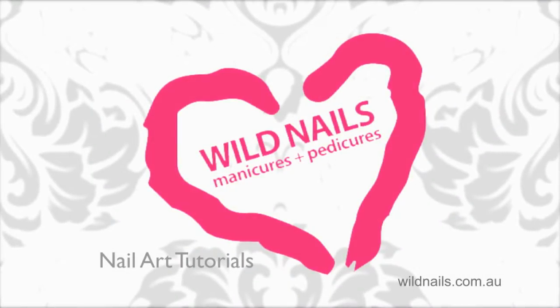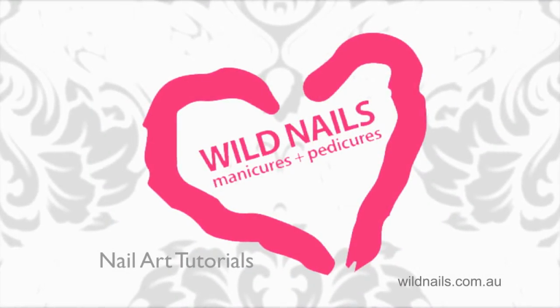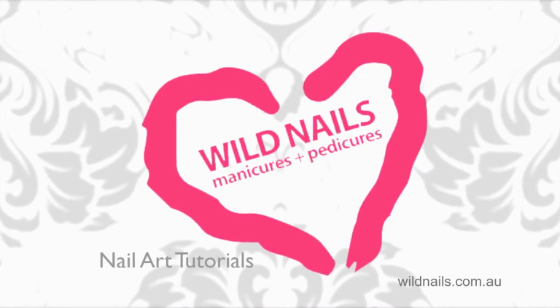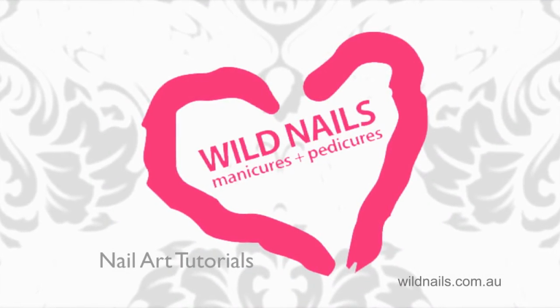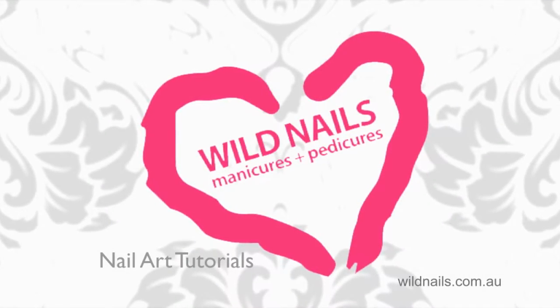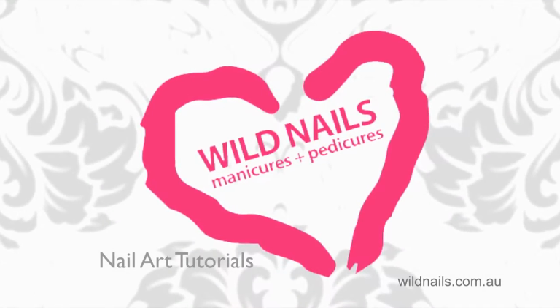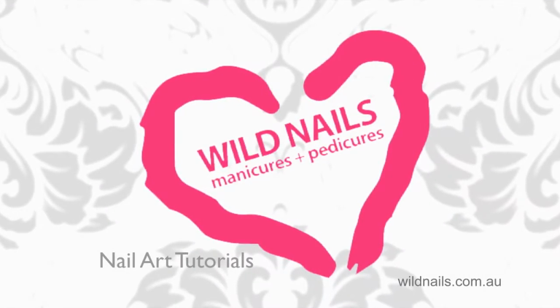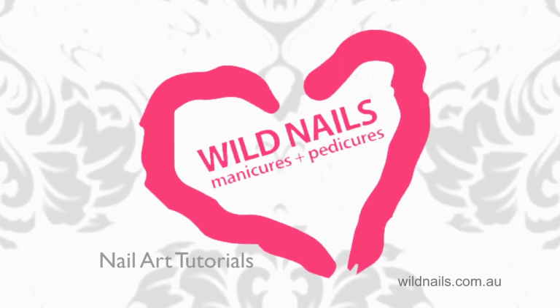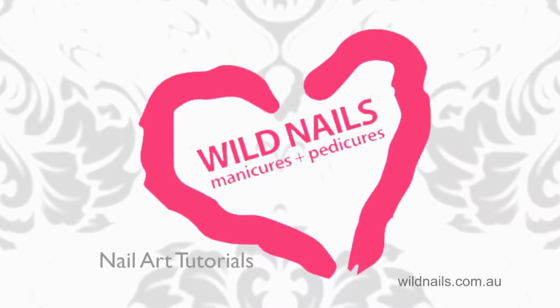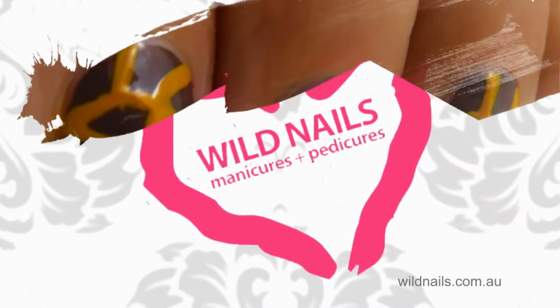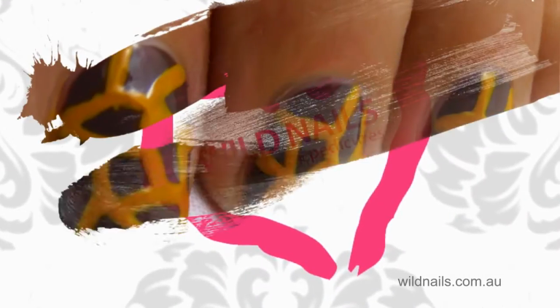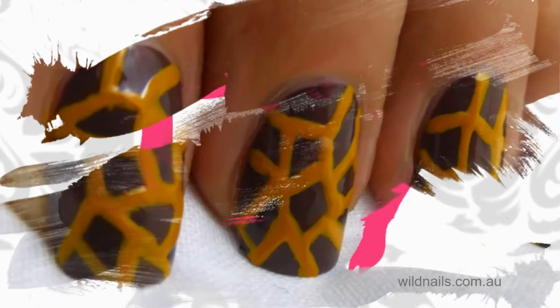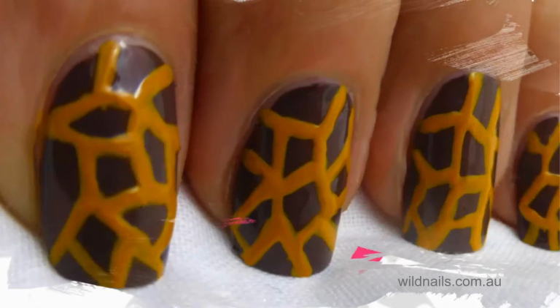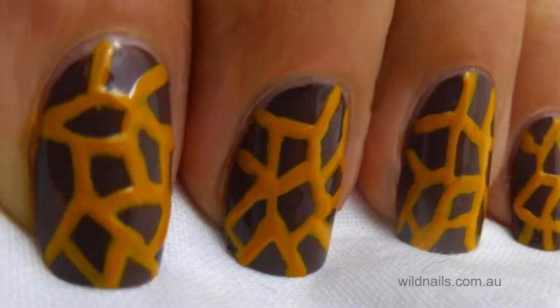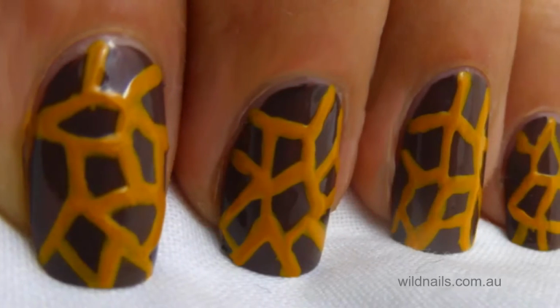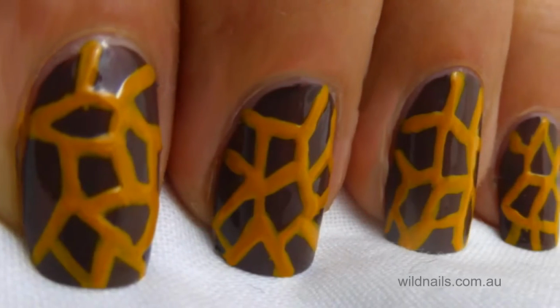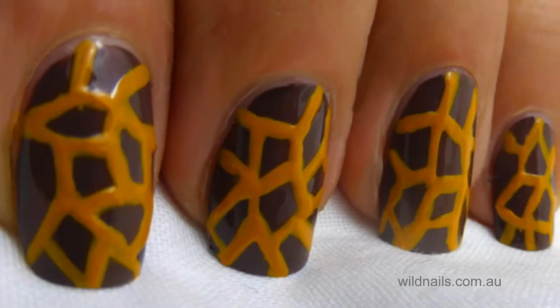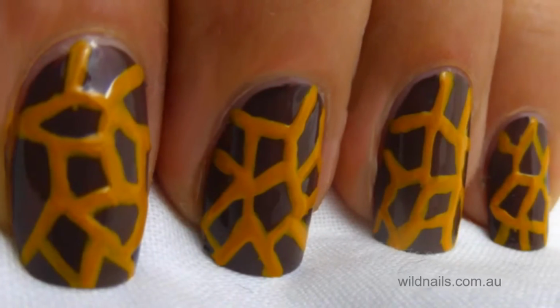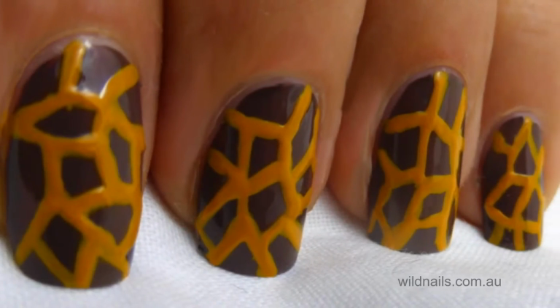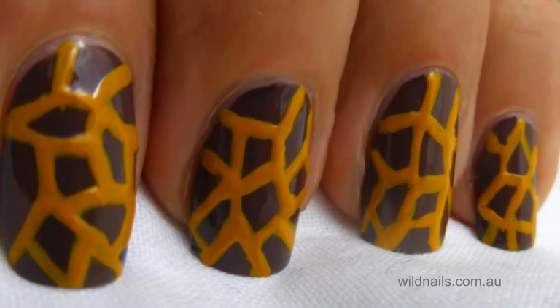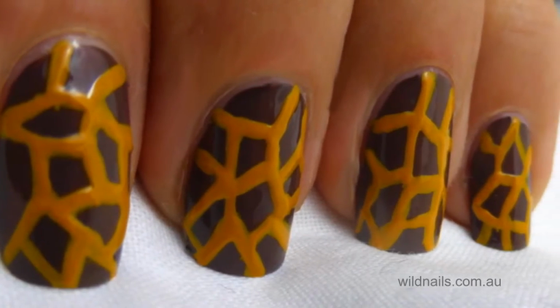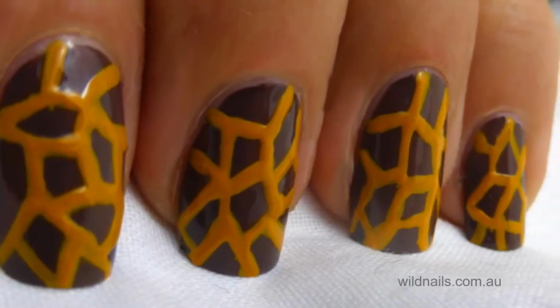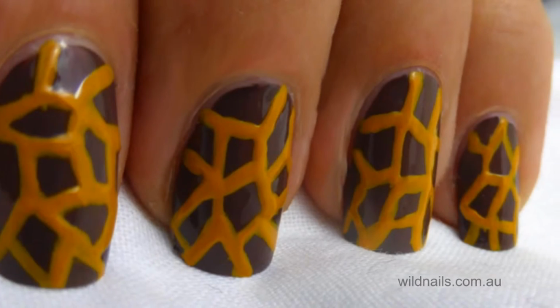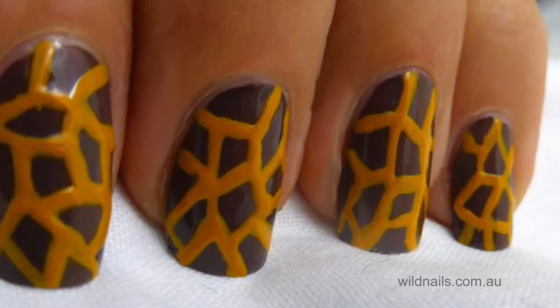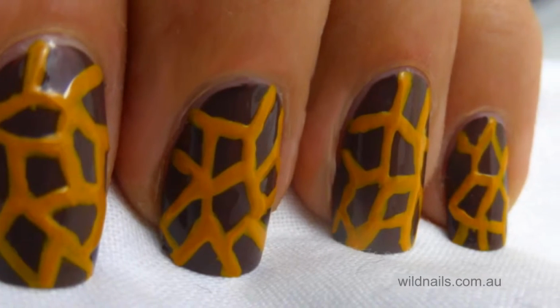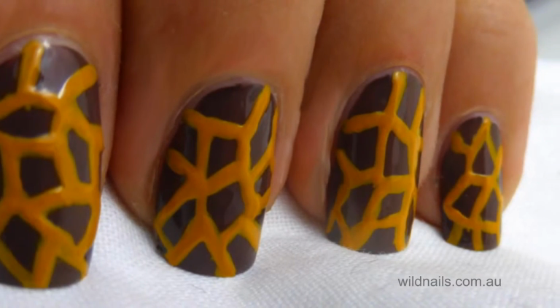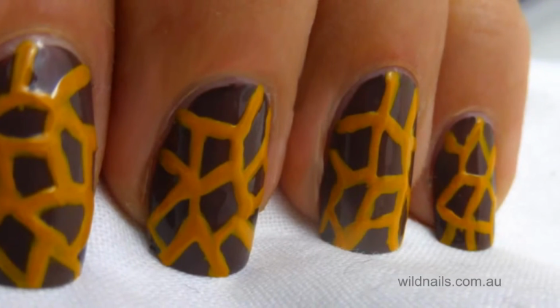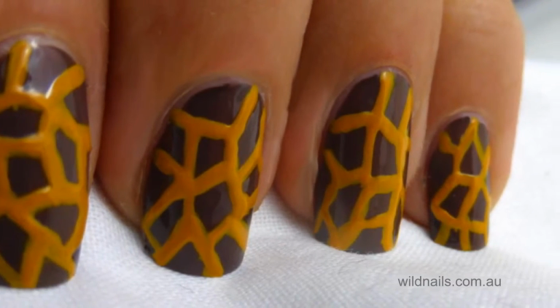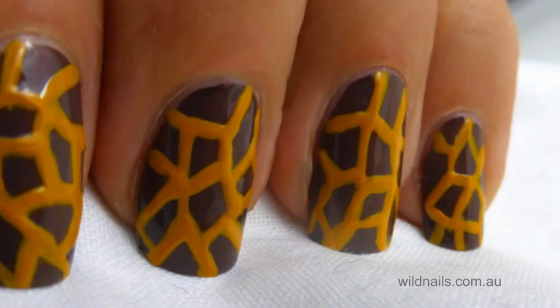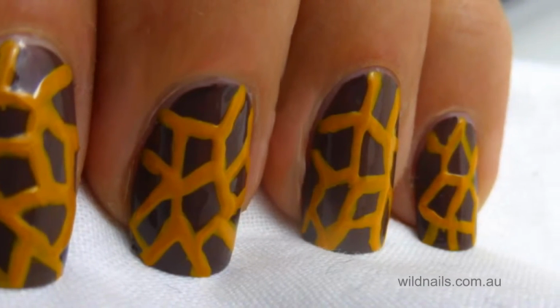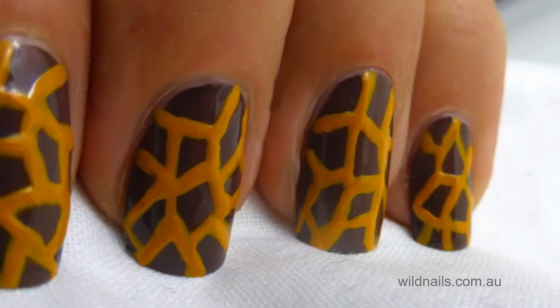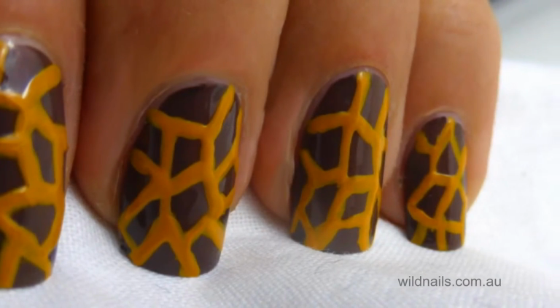Hi, I'm Maria Mitchell and today I'm going to show you how to recreate these cute giraffe nails.